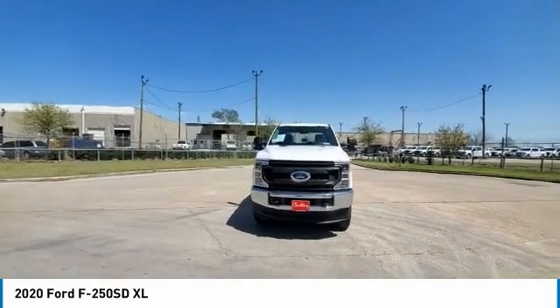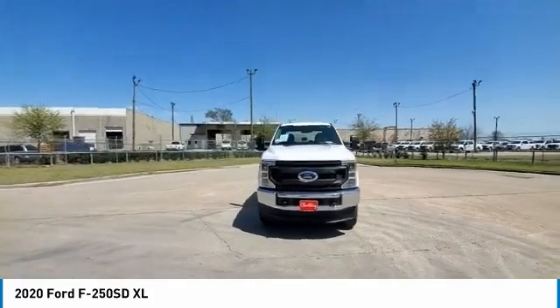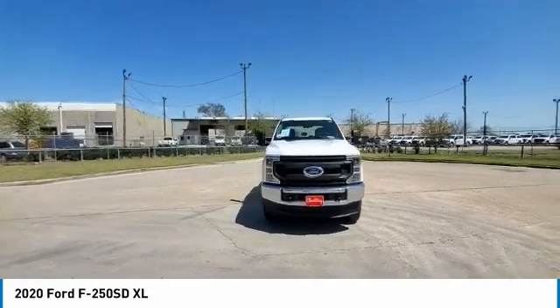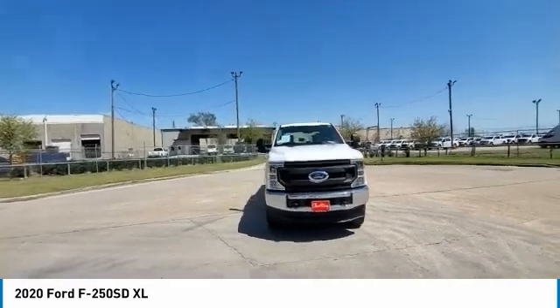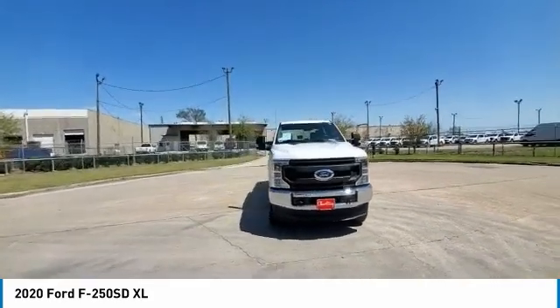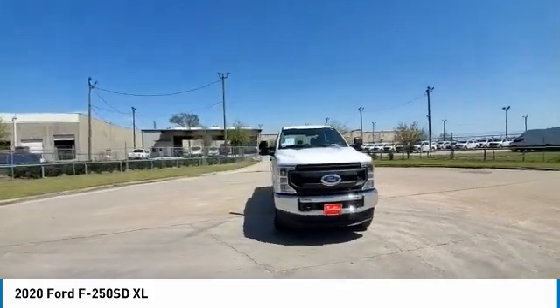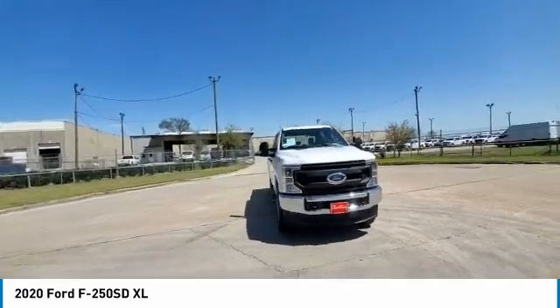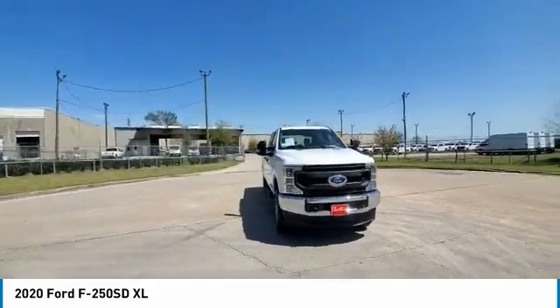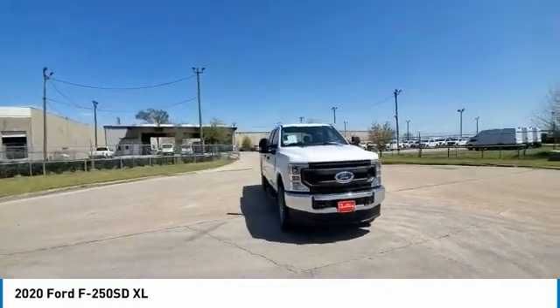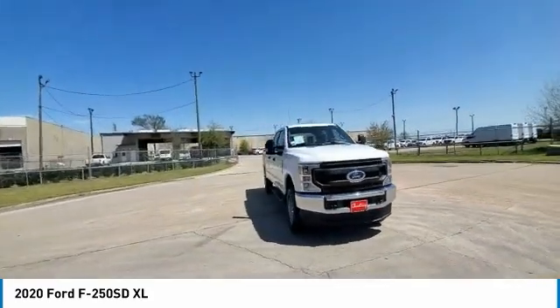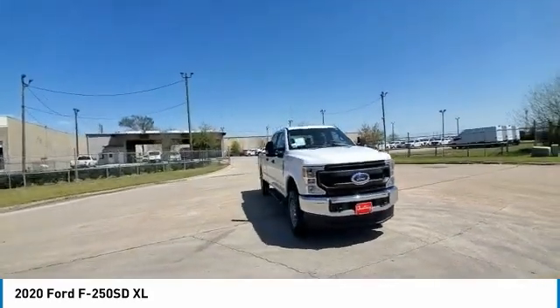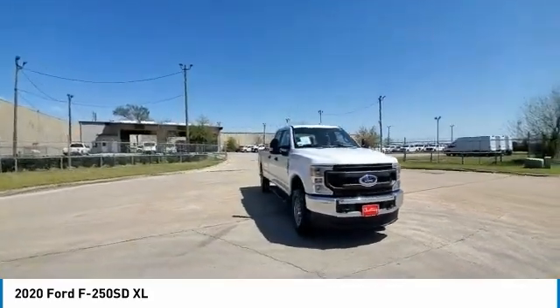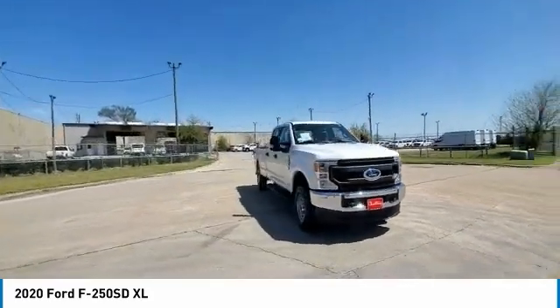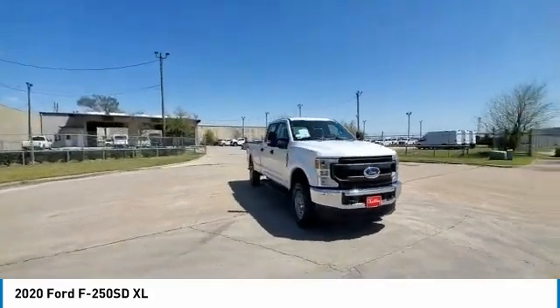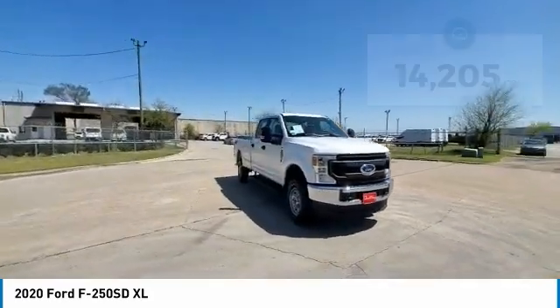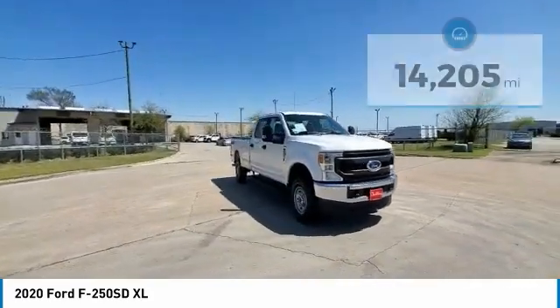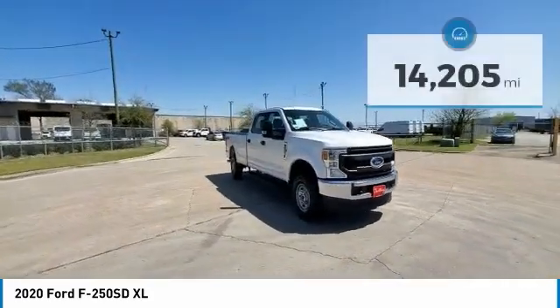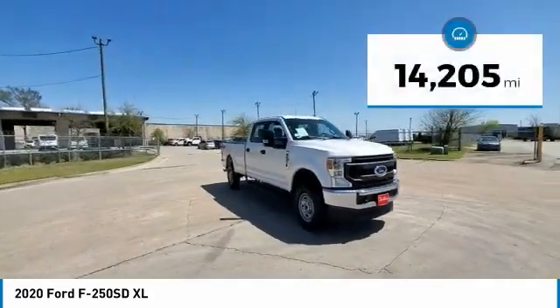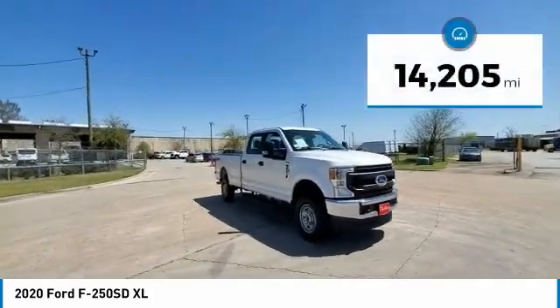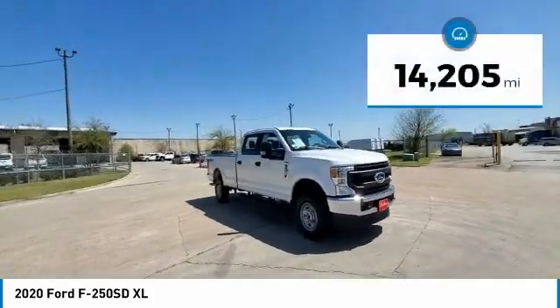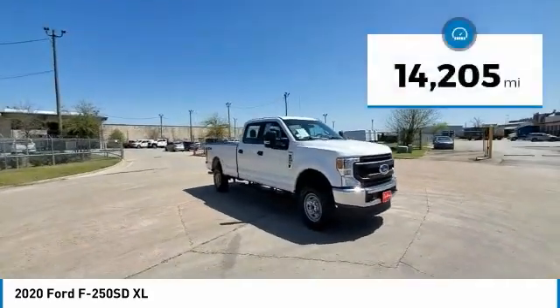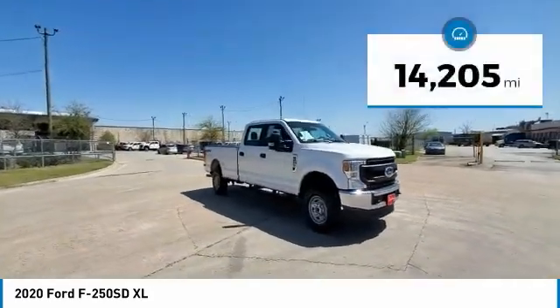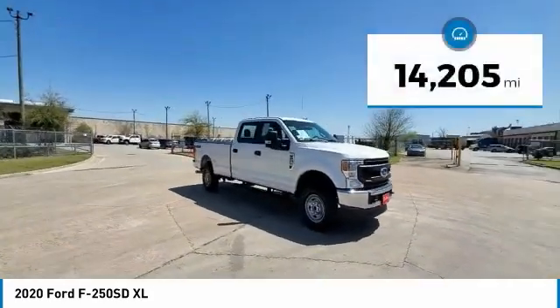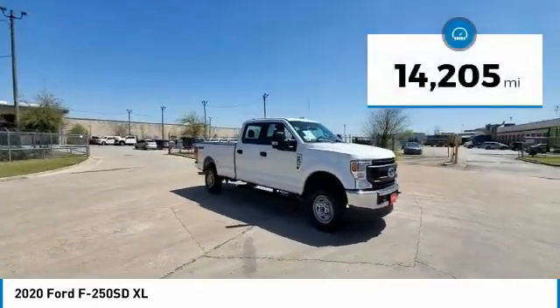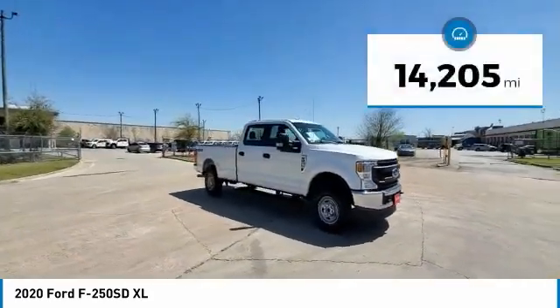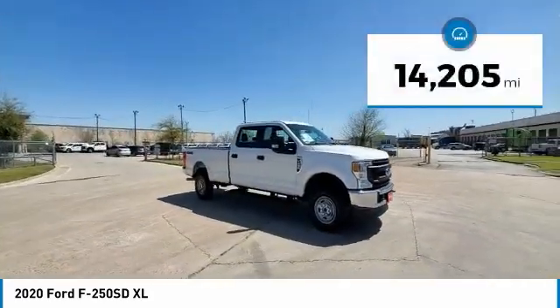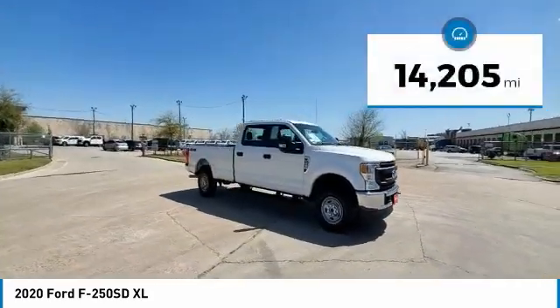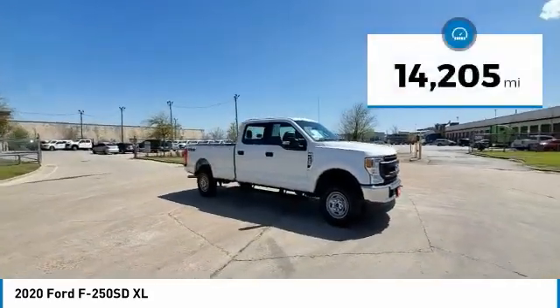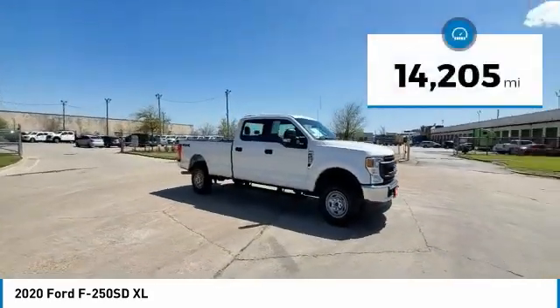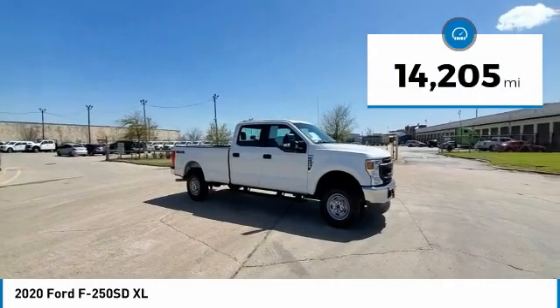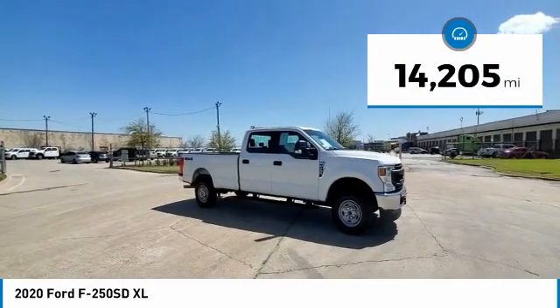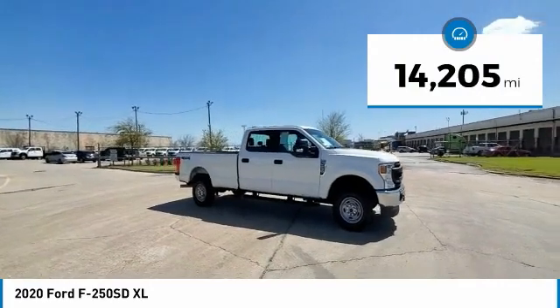Ford F-250 Super Duty. This vehicle has less than 15,000 miles.